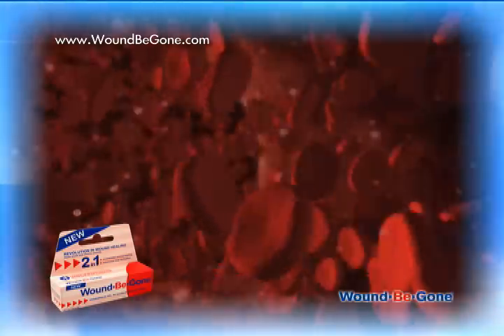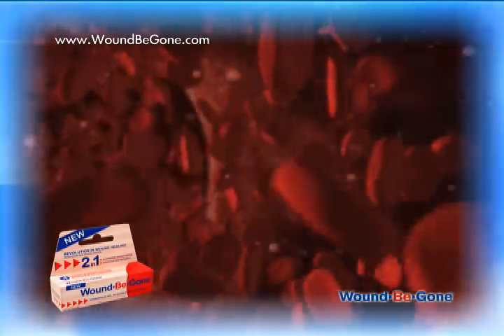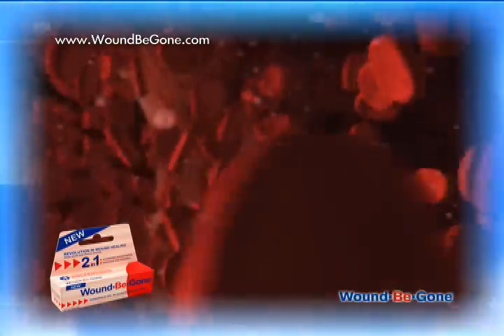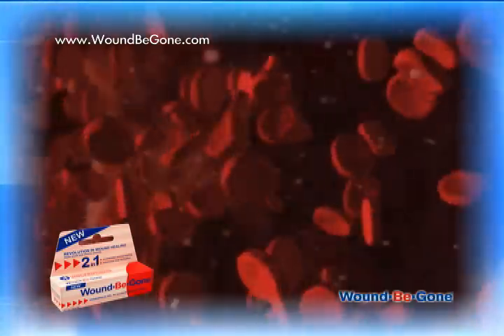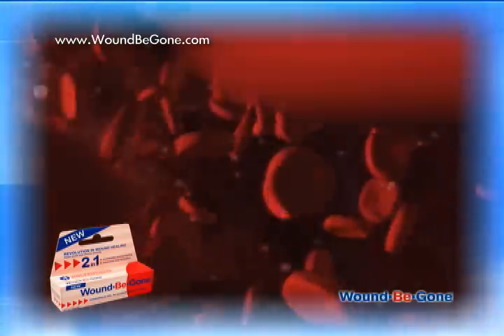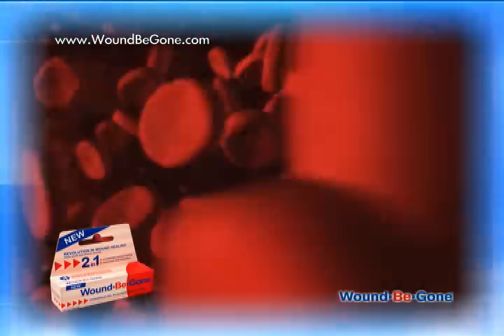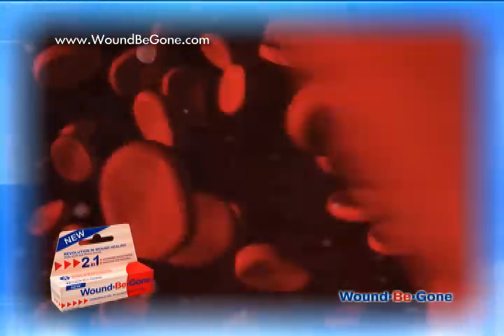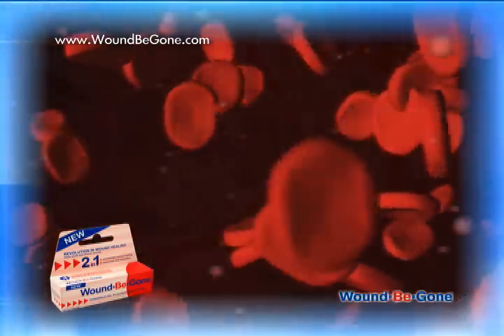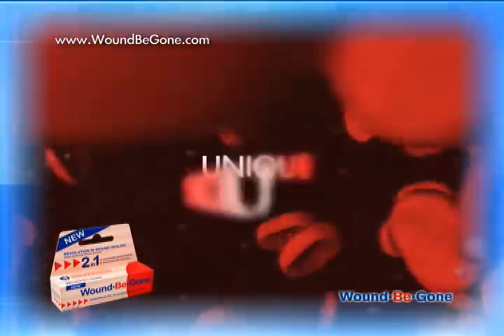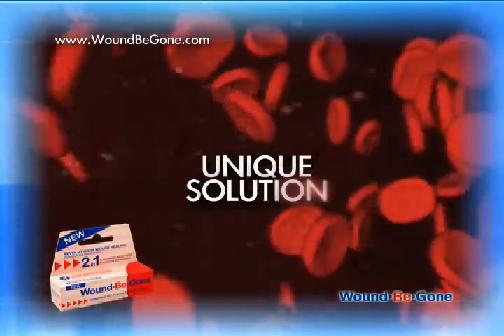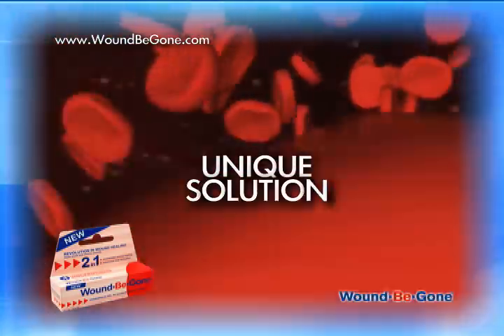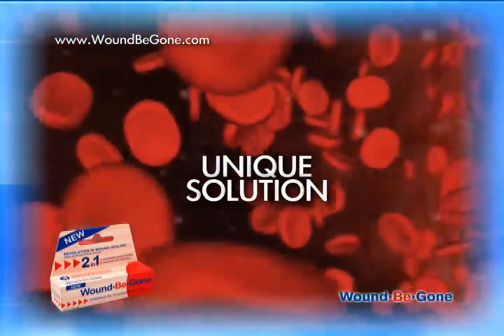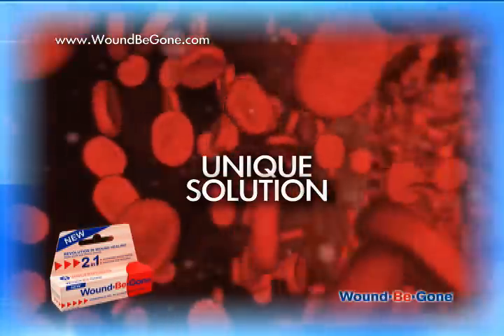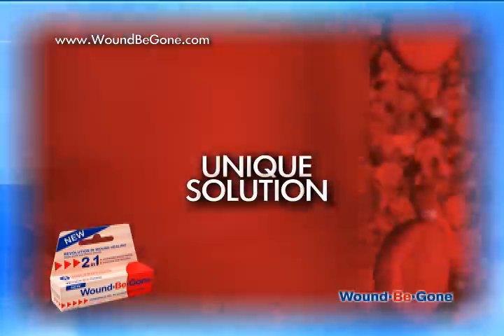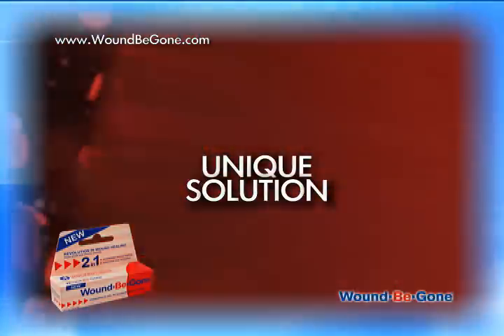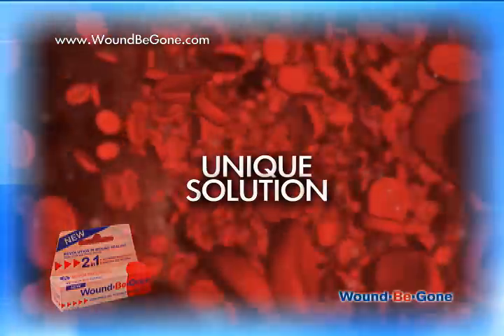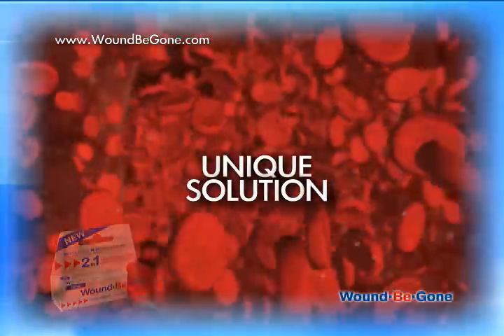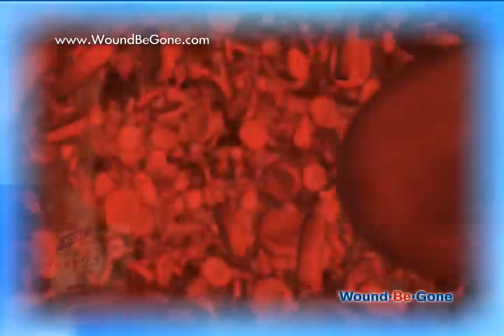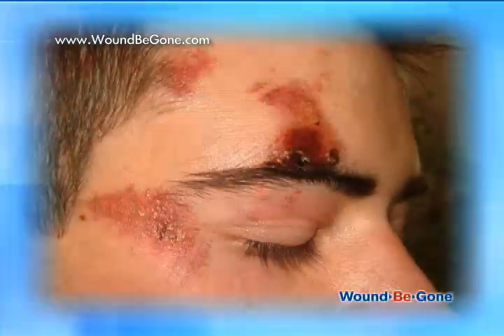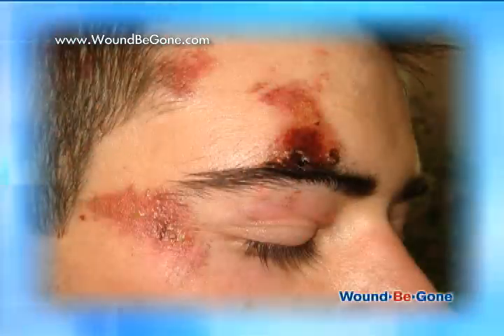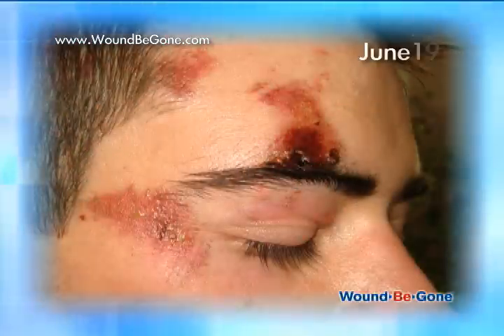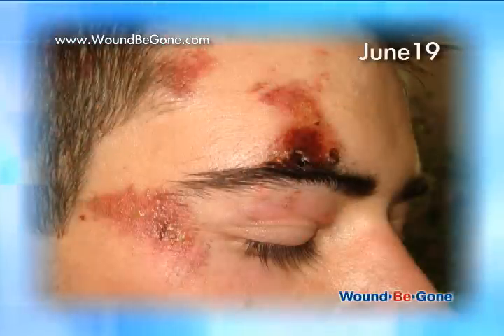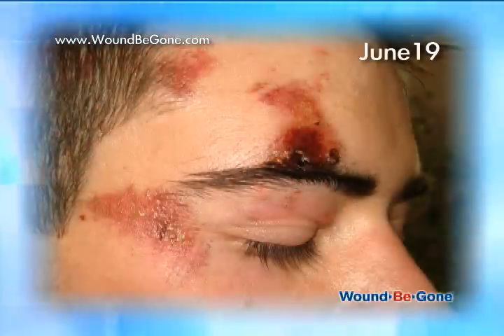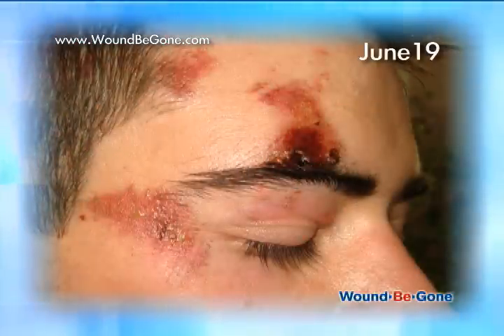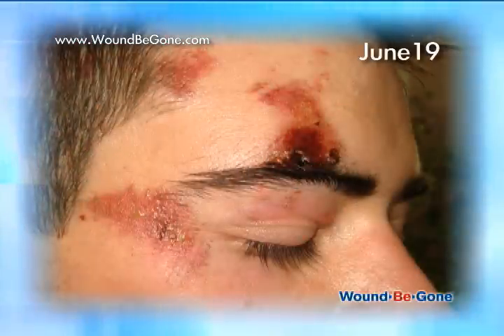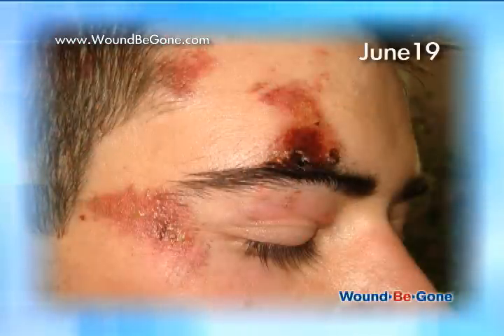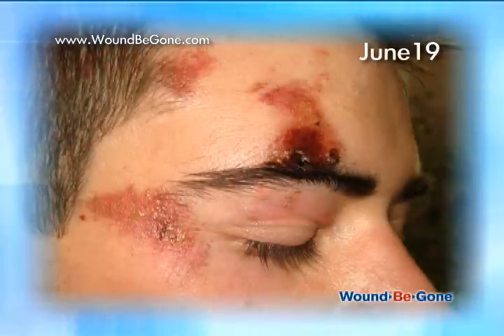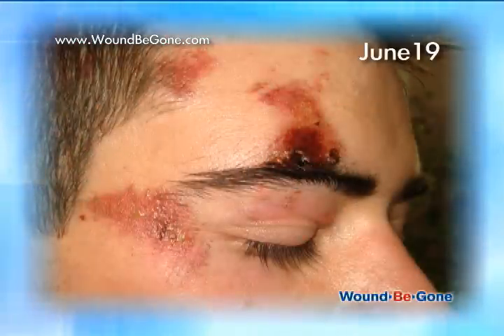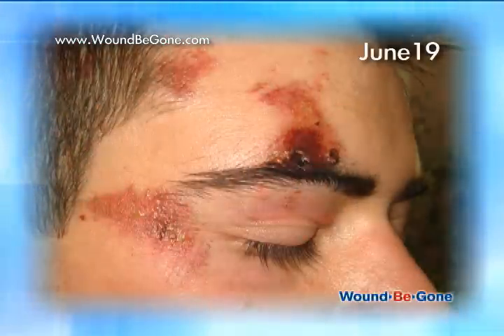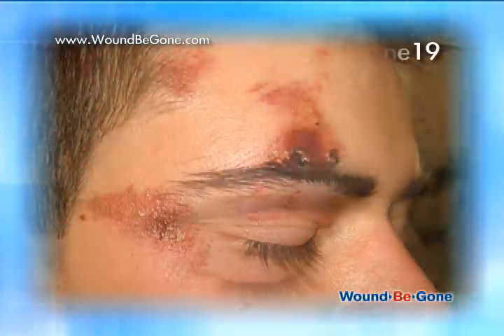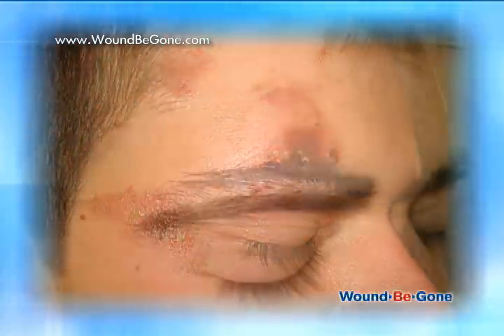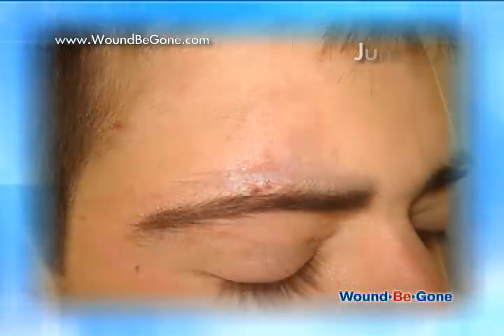Clinical tests have shown that Wound Be Gone is a unique solution for healing of acute wounds such as cuts, scrapes, burns, herpes, and blisters.